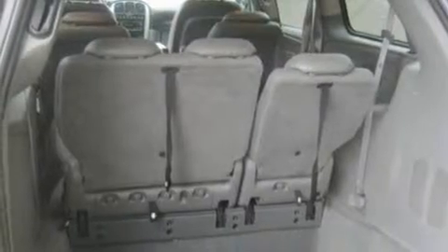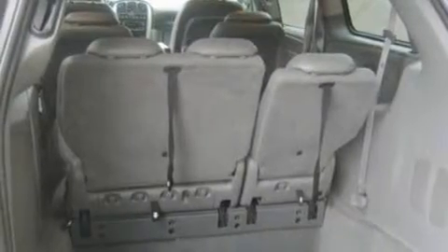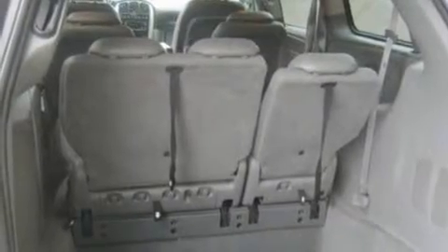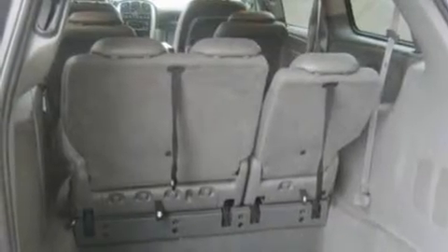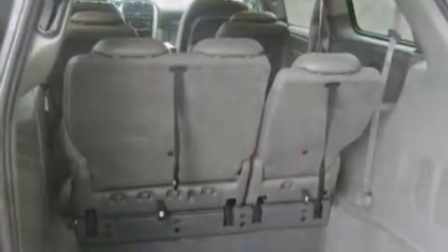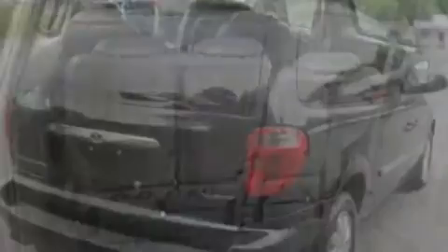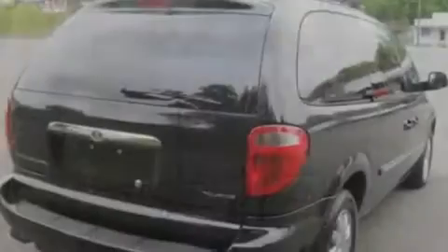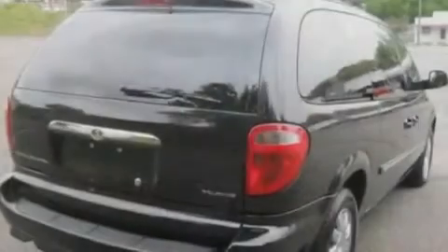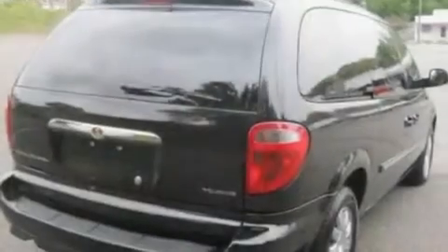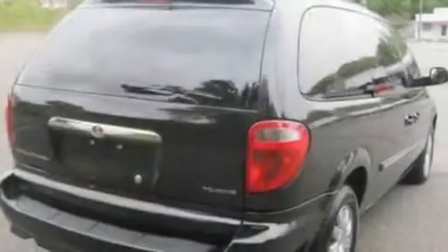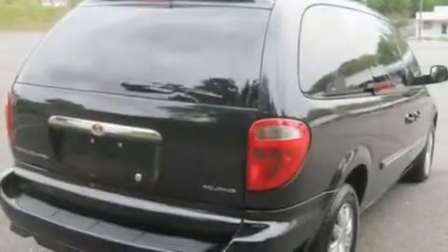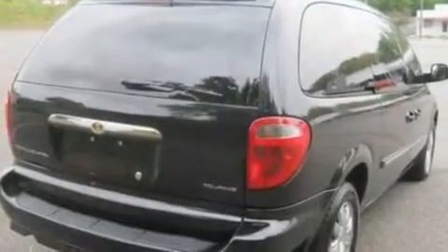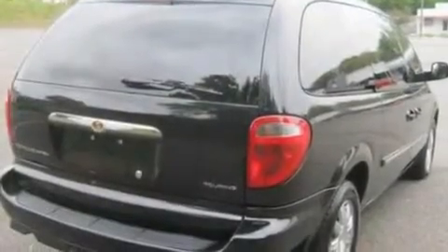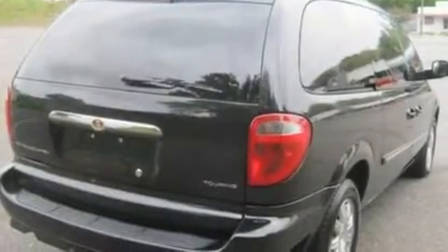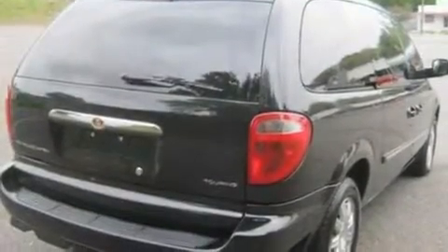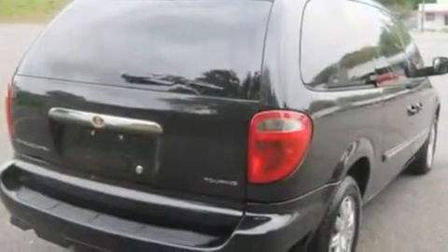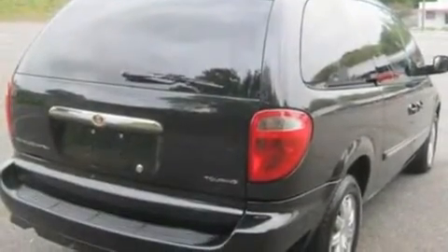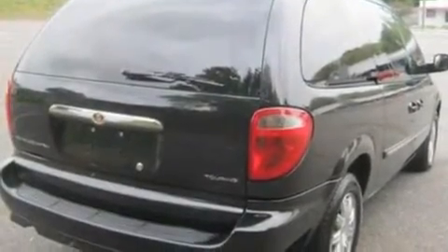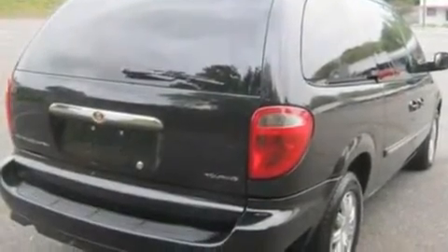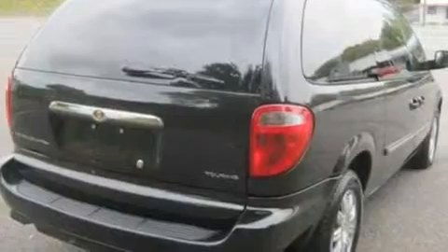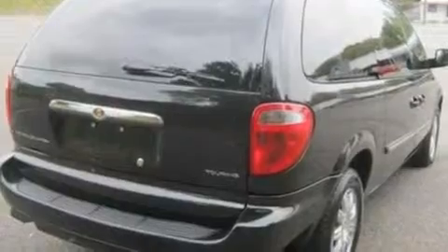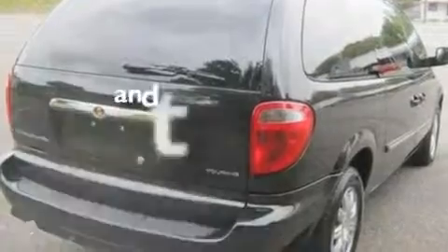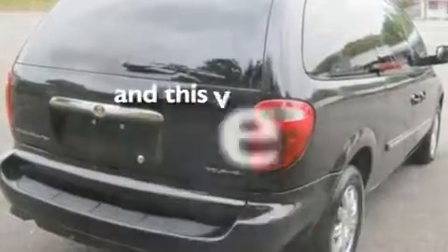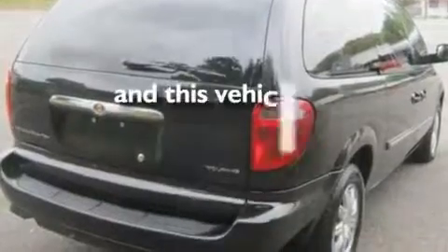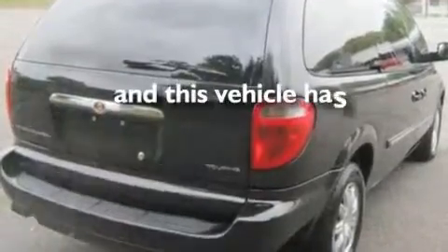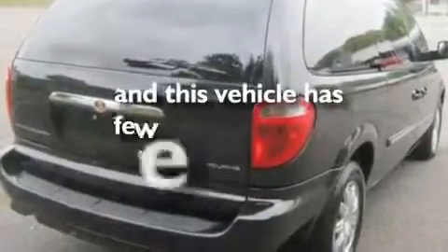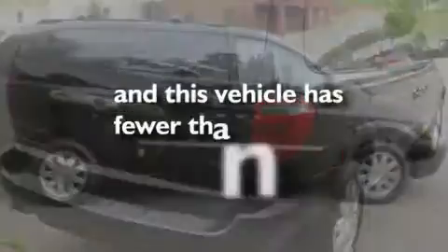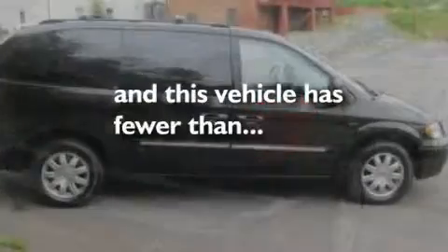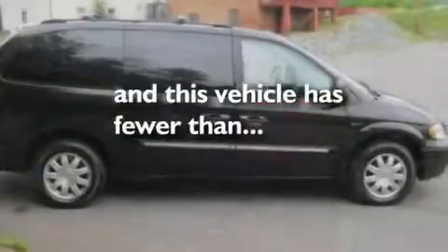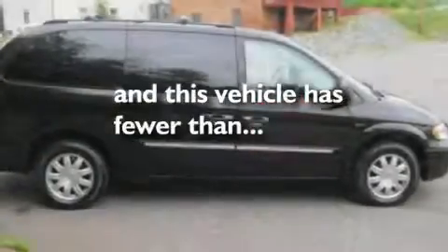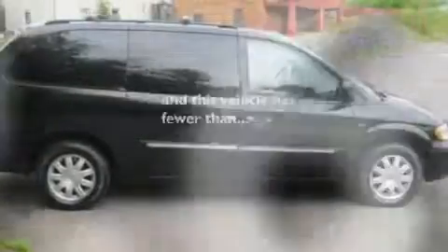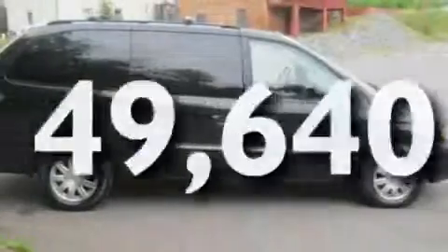Additional features include a chrome grille, a low-tire pressure indicator, and heated side-view mirrors. This vehicle has fewer than 50,000 miles on the odometer.